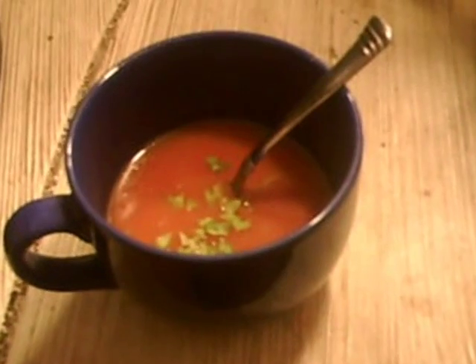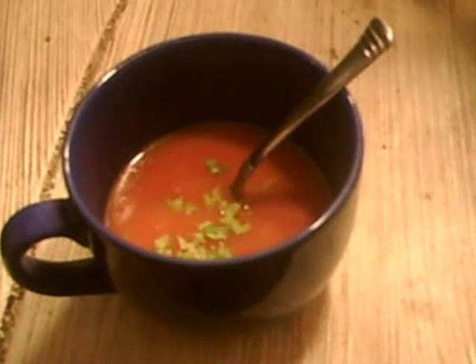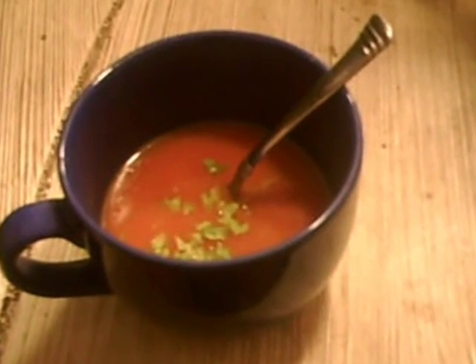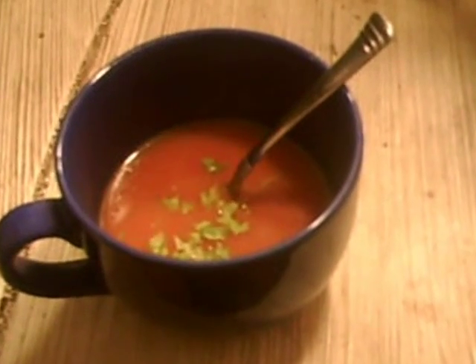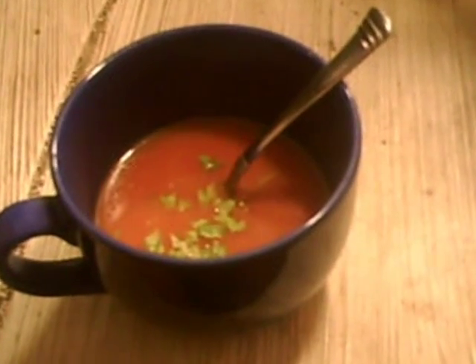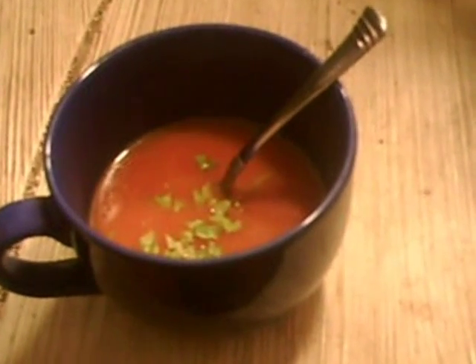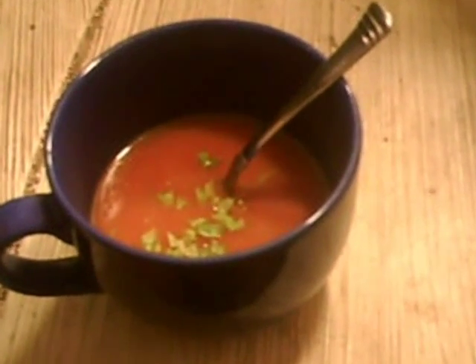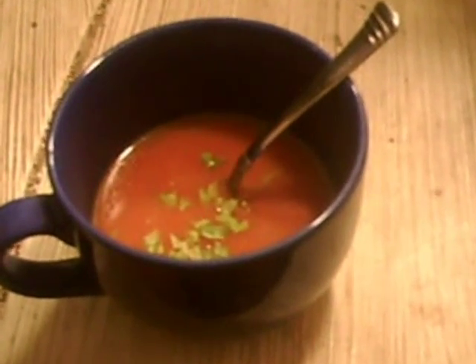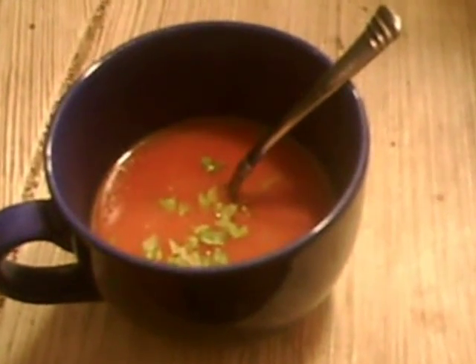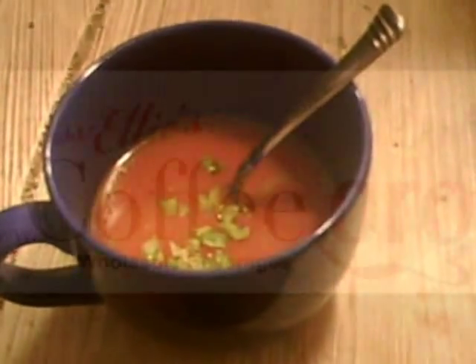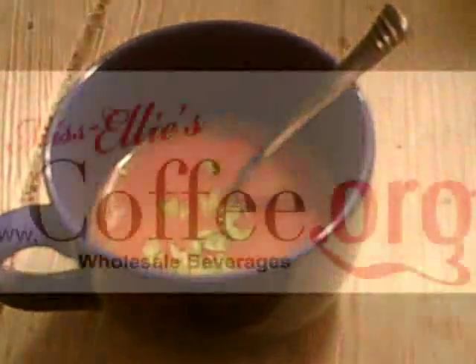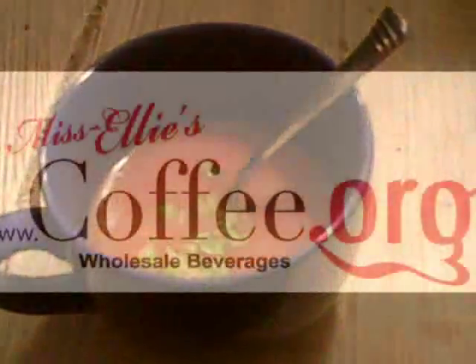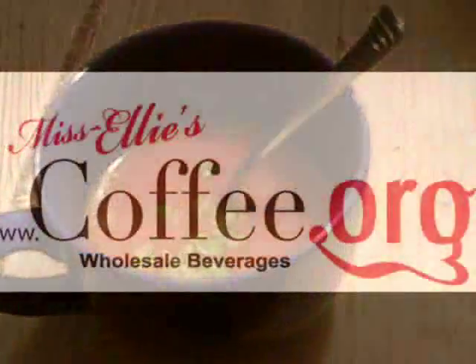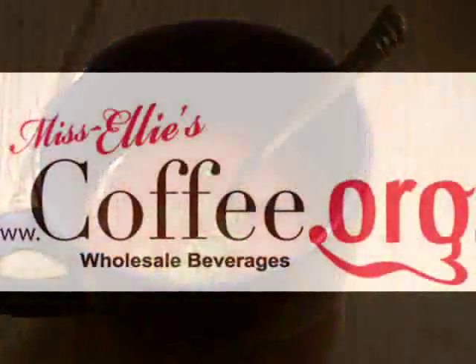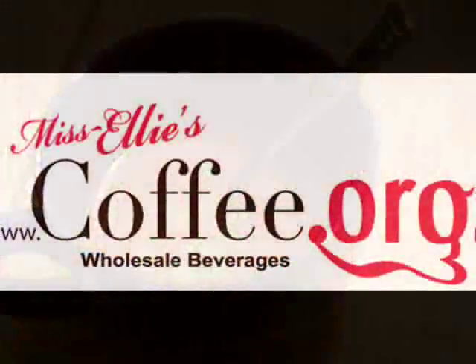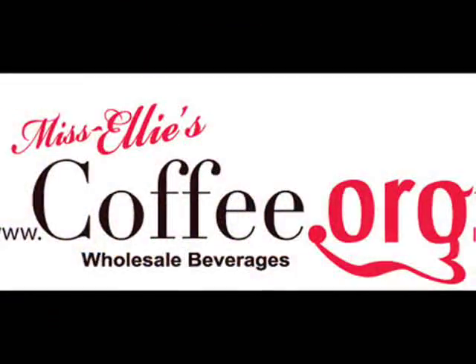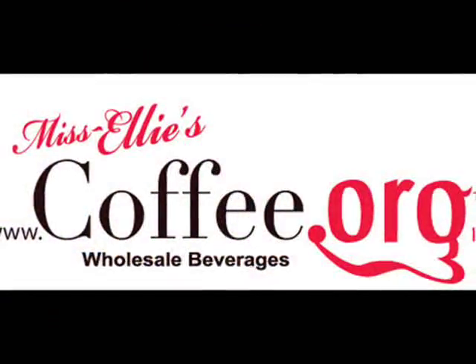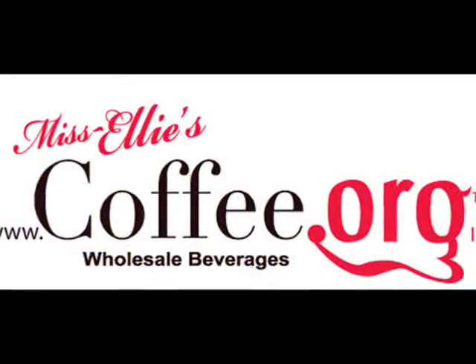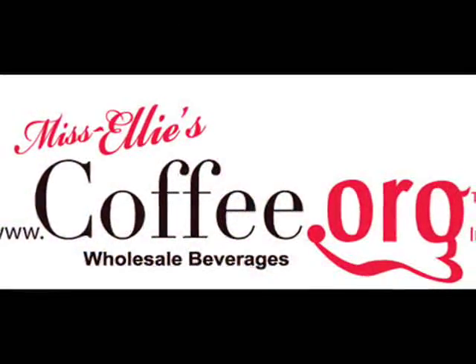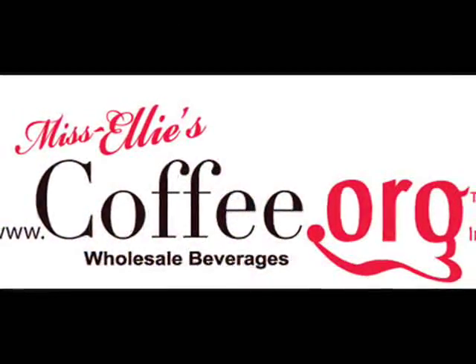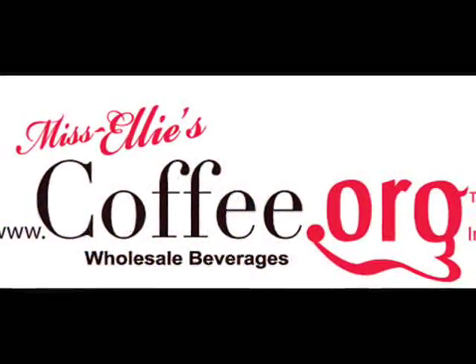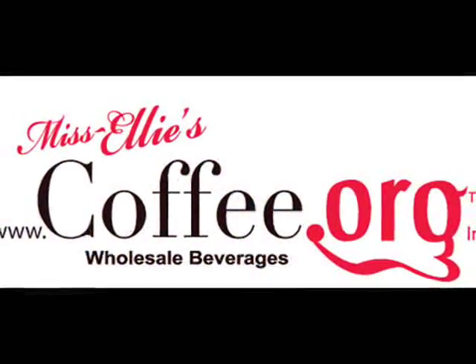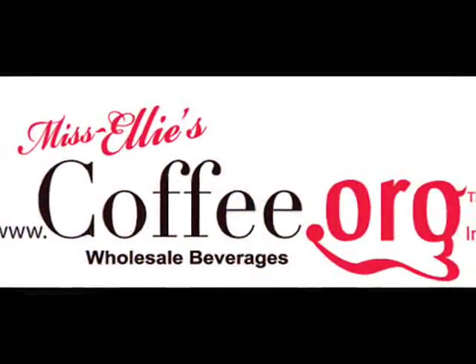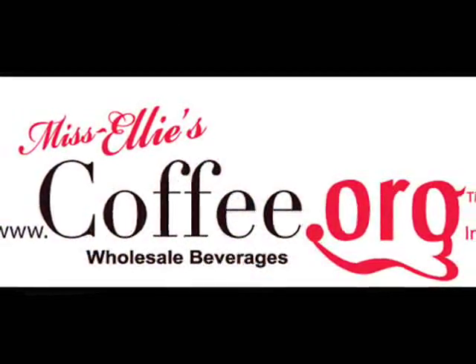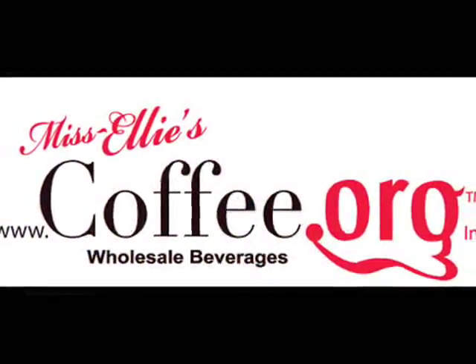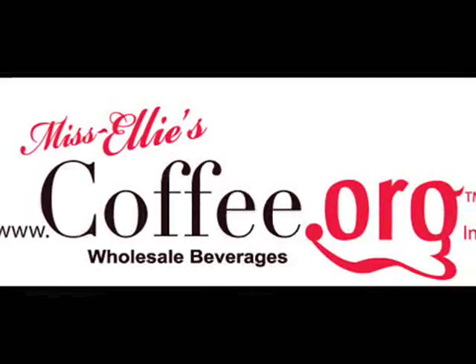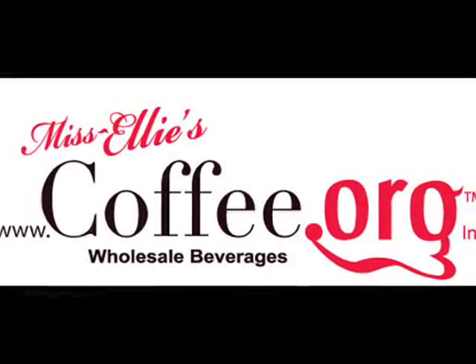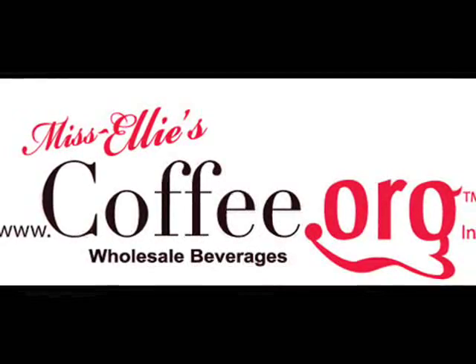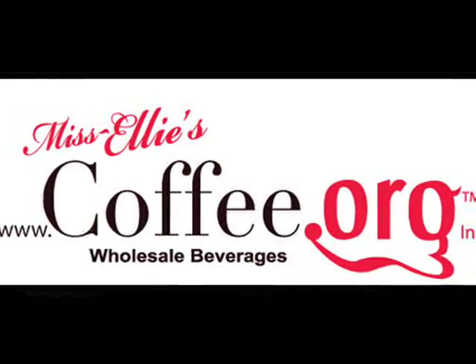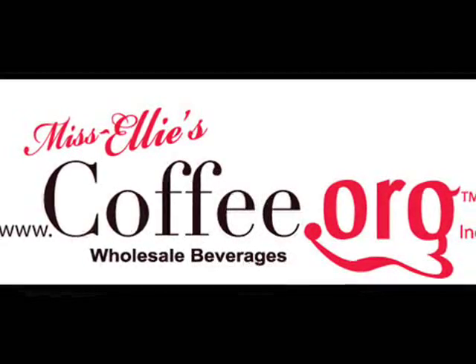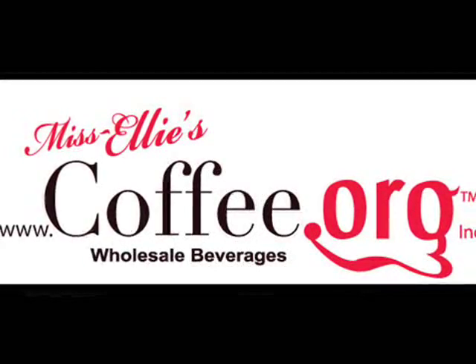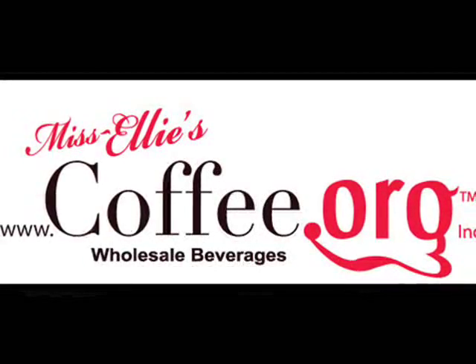And we've got this Lipton Cup of Soup available half price right now at coffee.org. Come check it out.